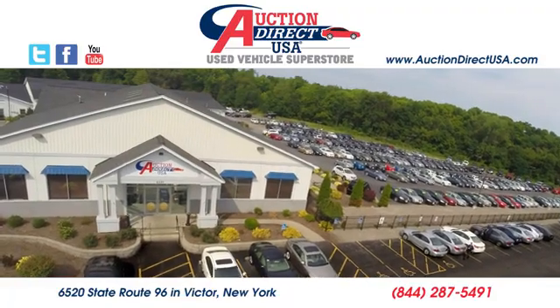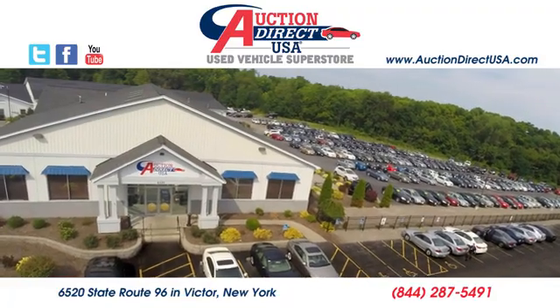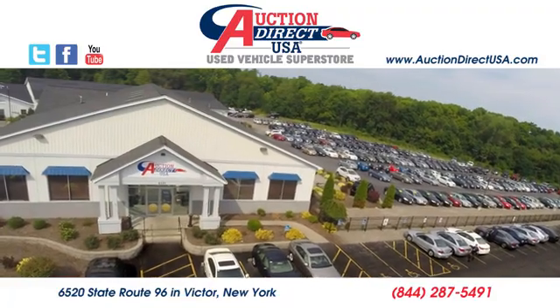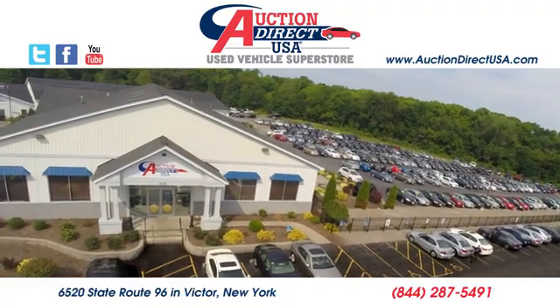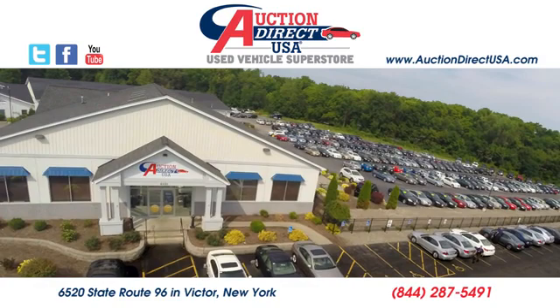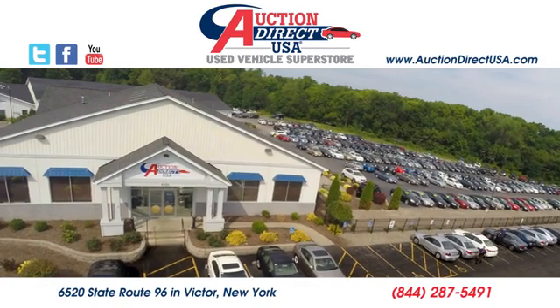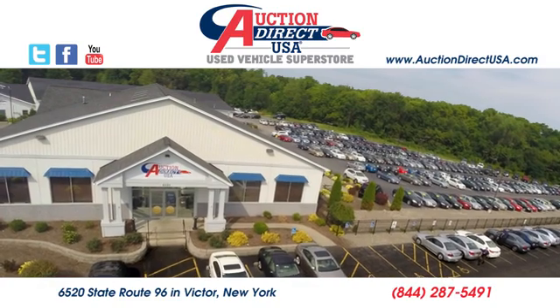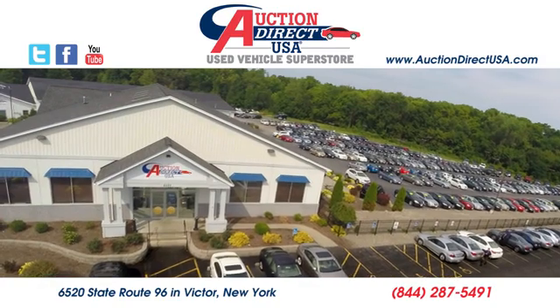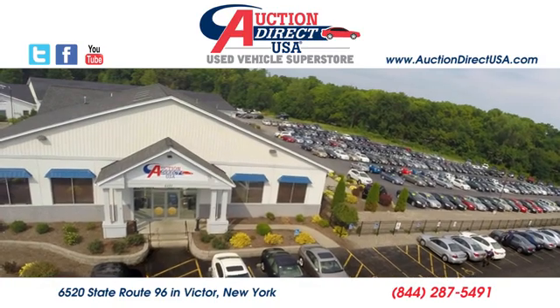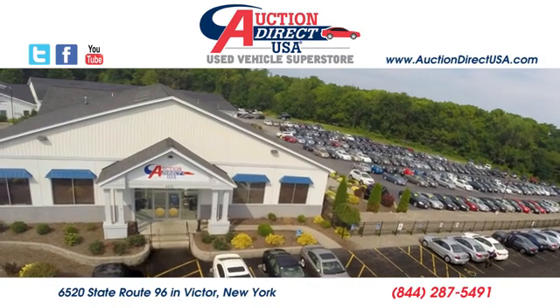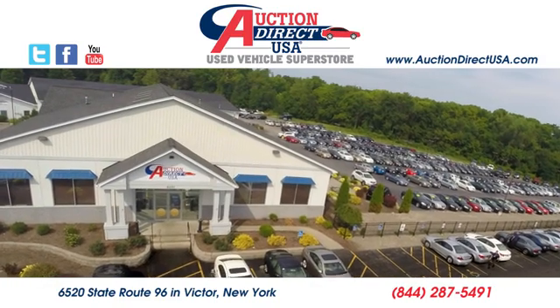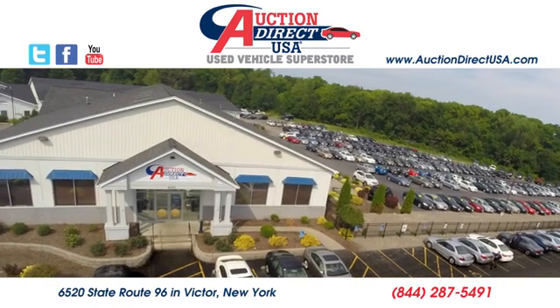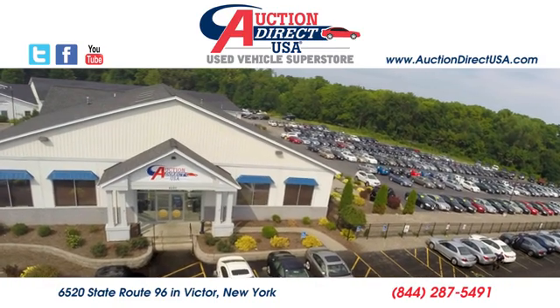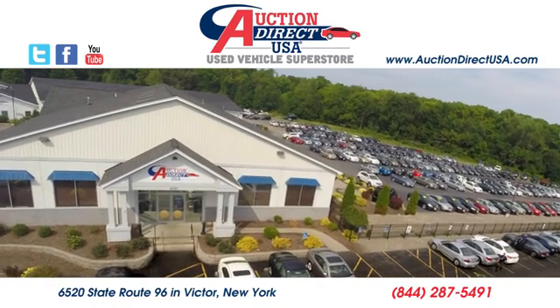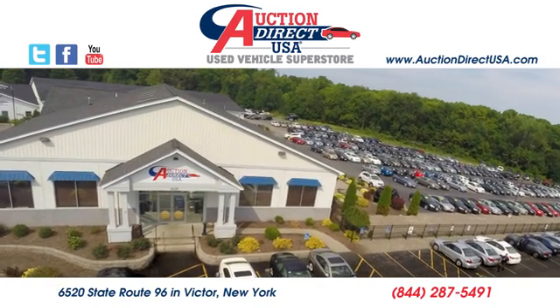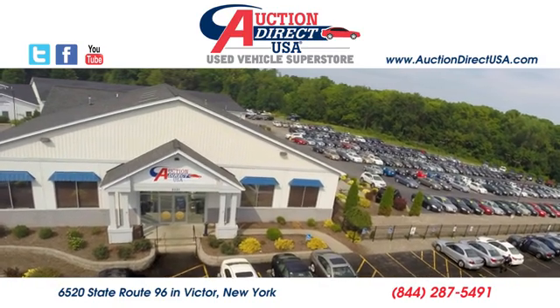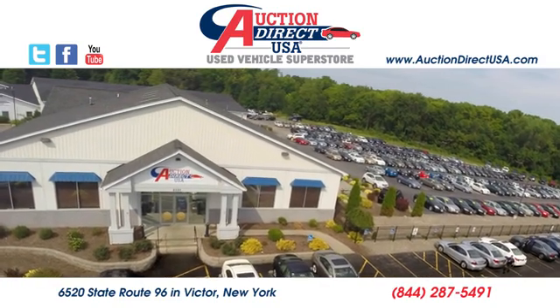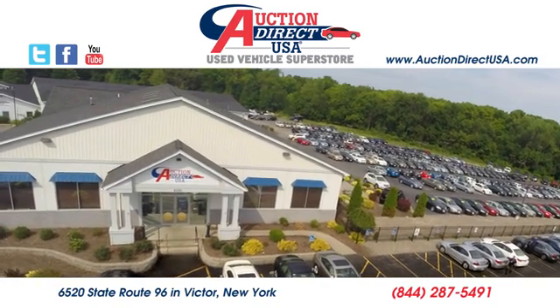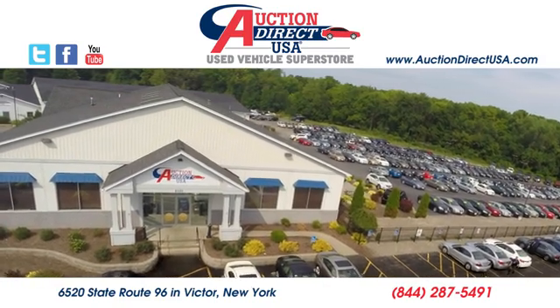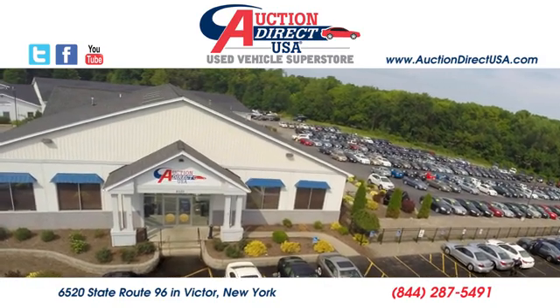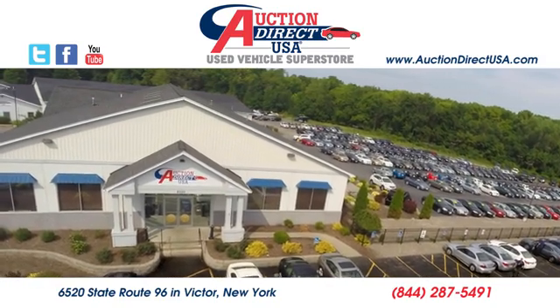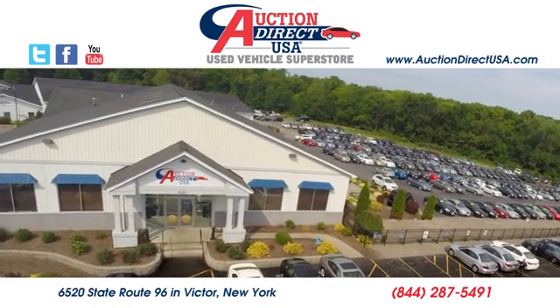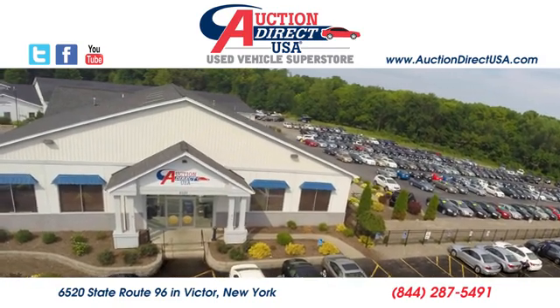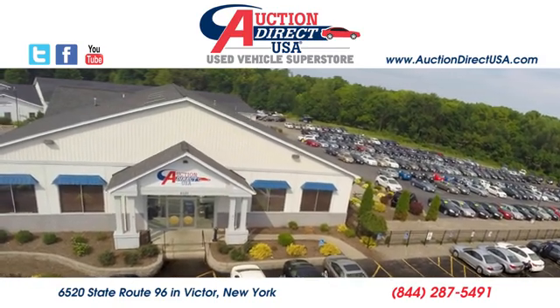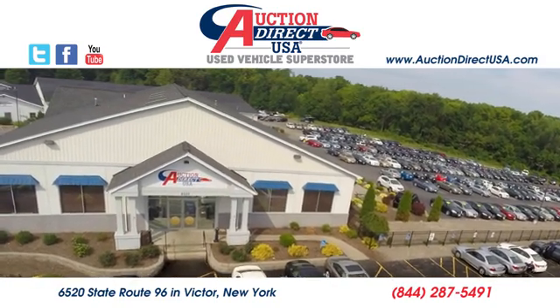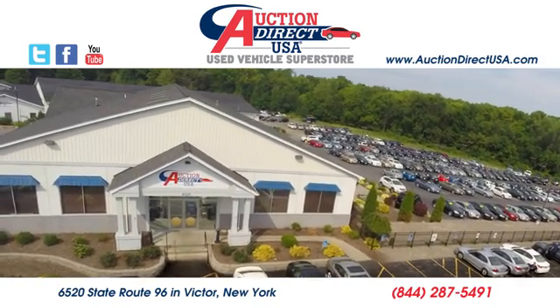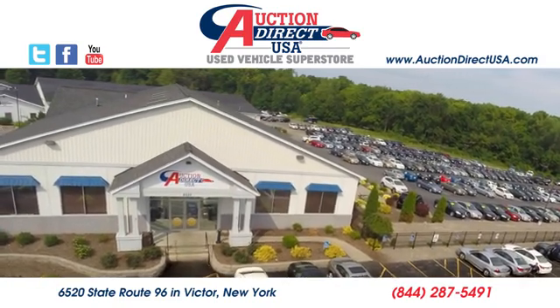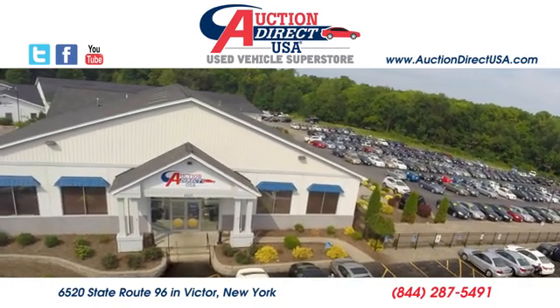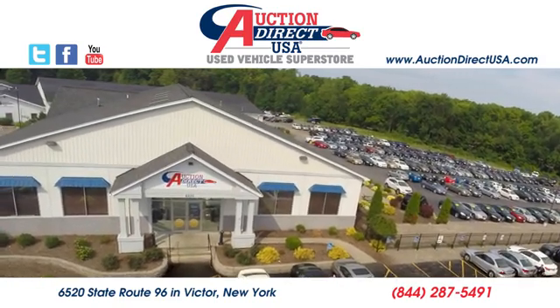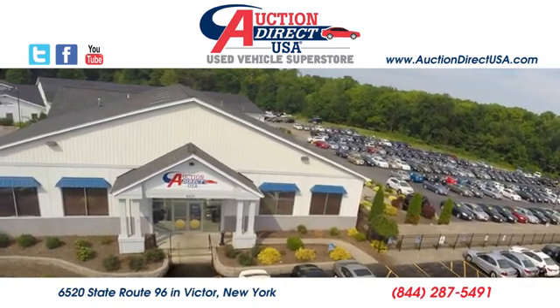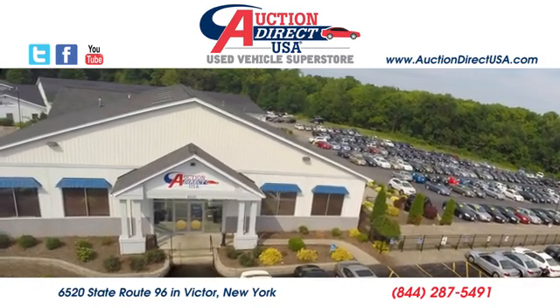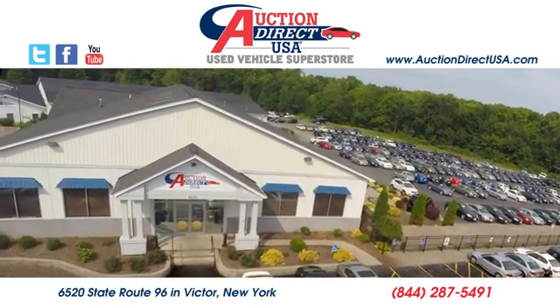Visit today. We are conveniently located at 6520 State Route 96 in Victor, New York.